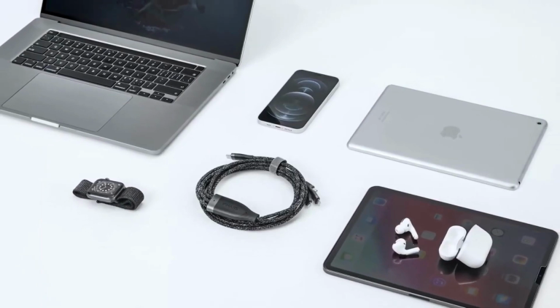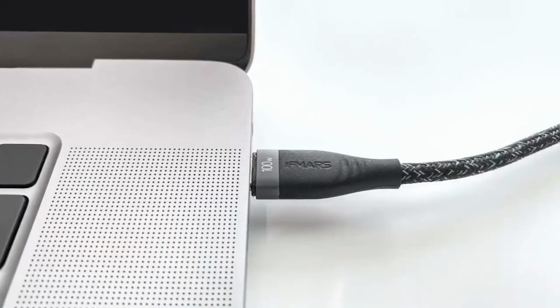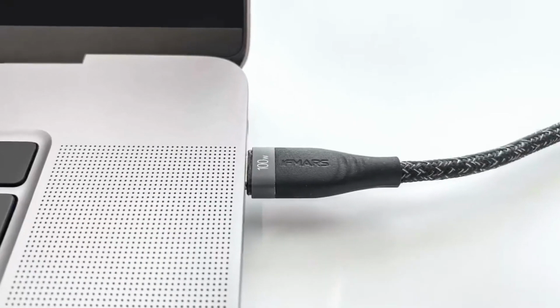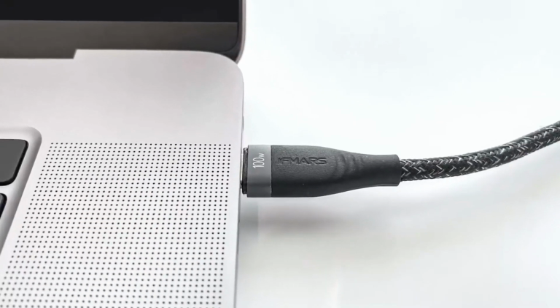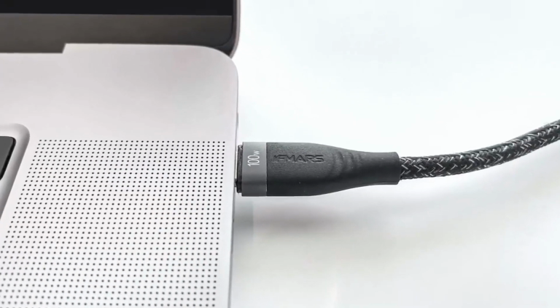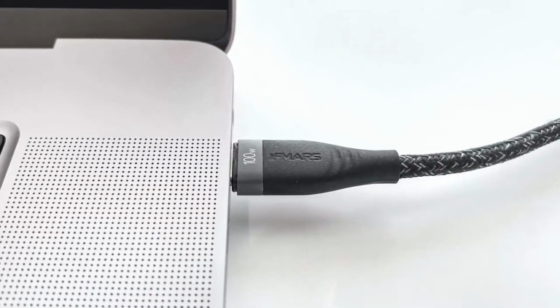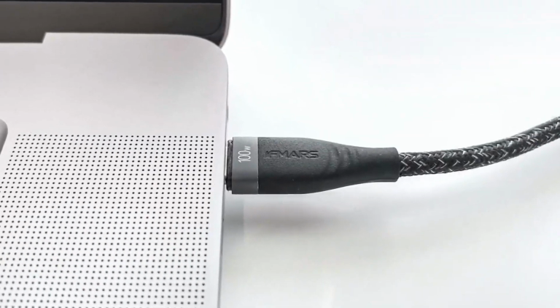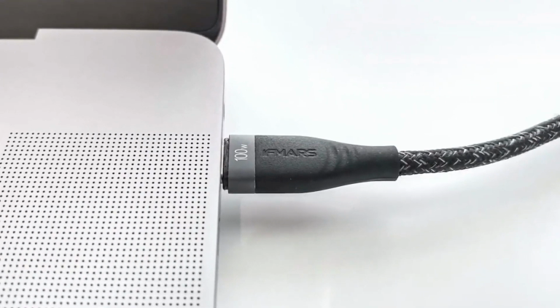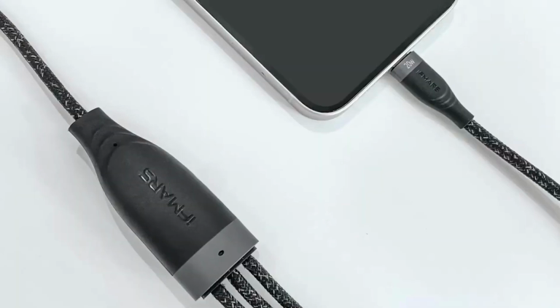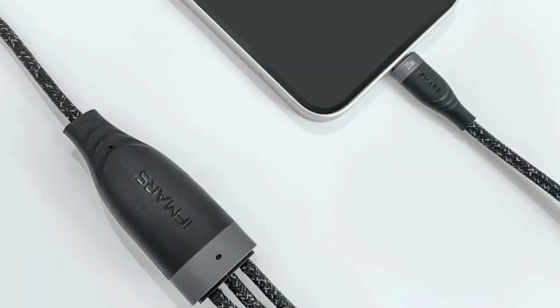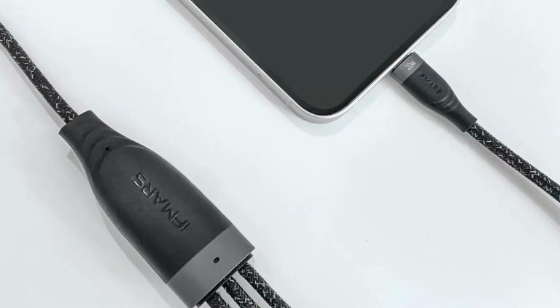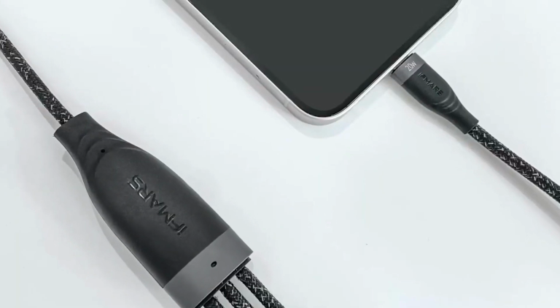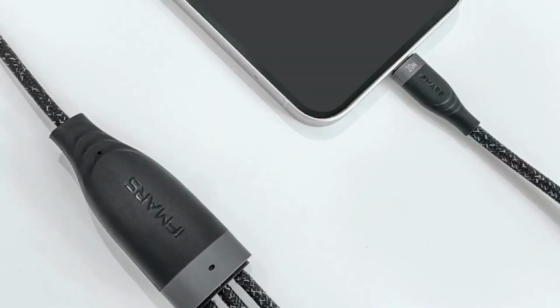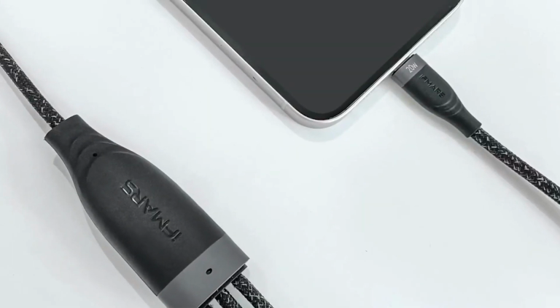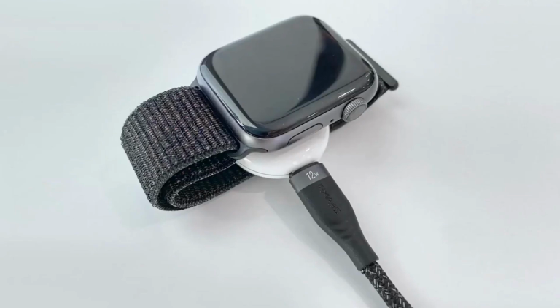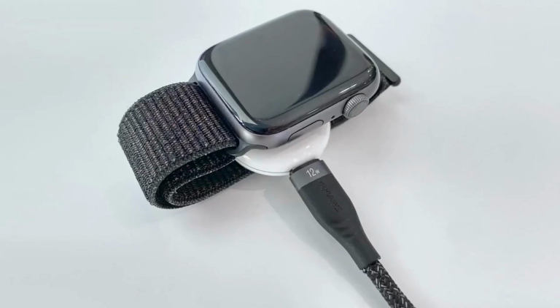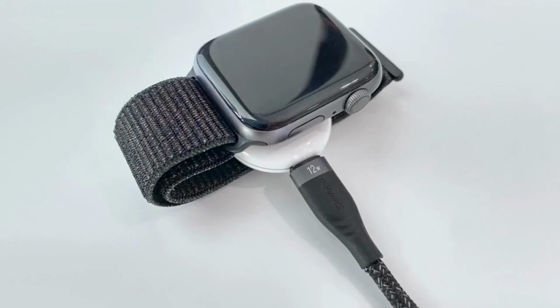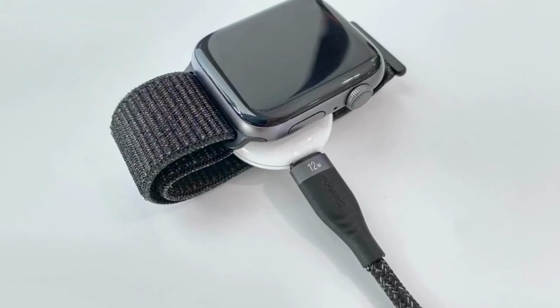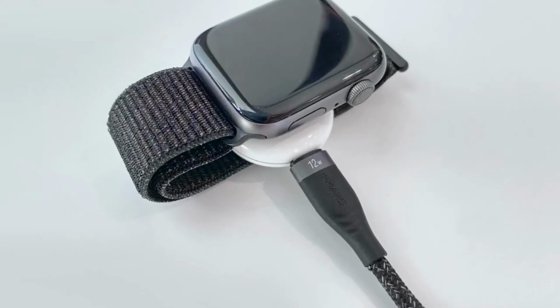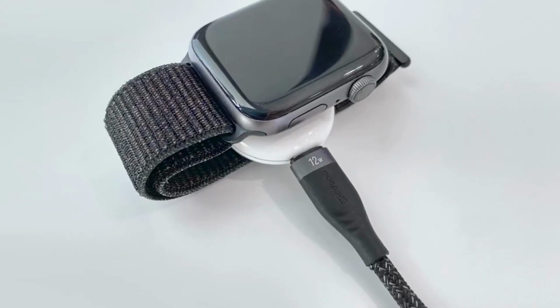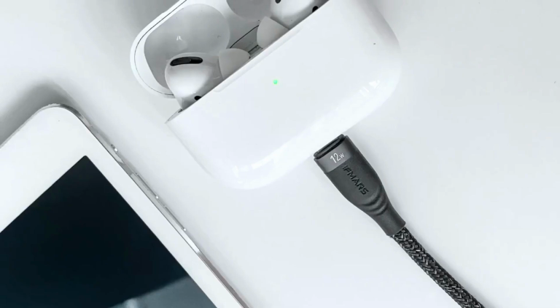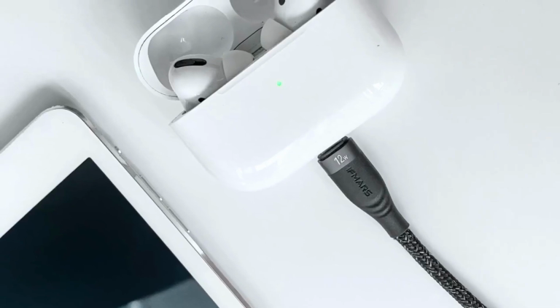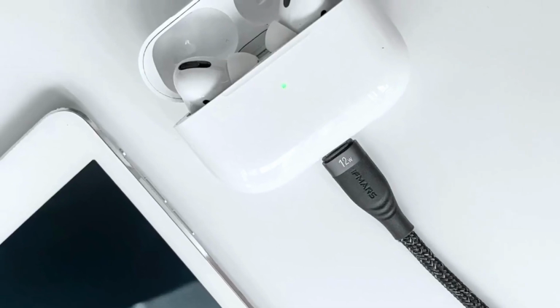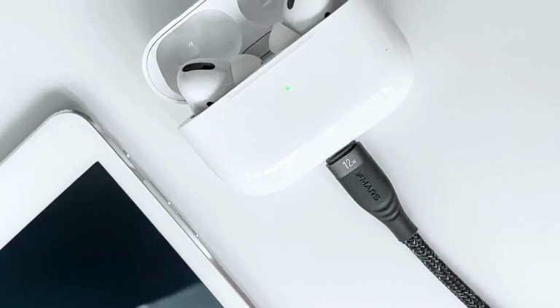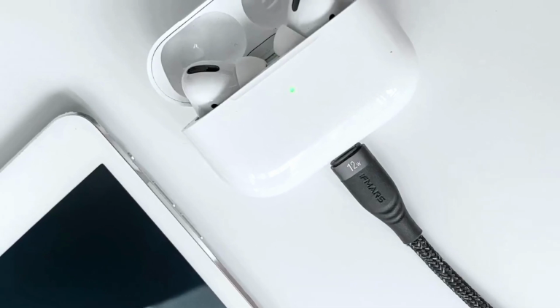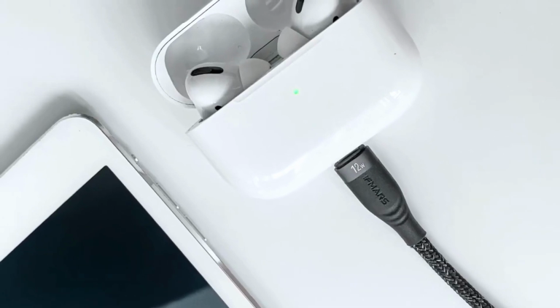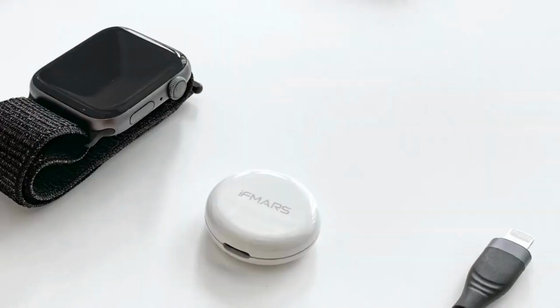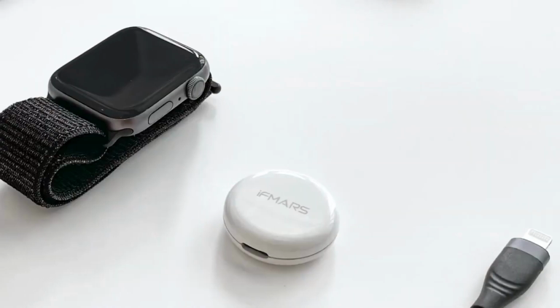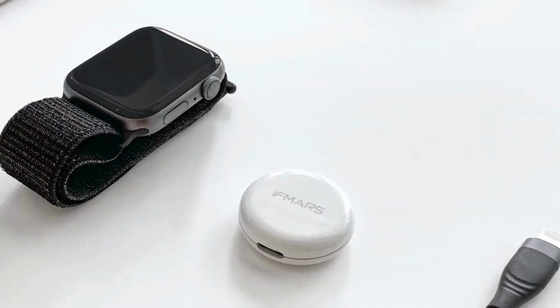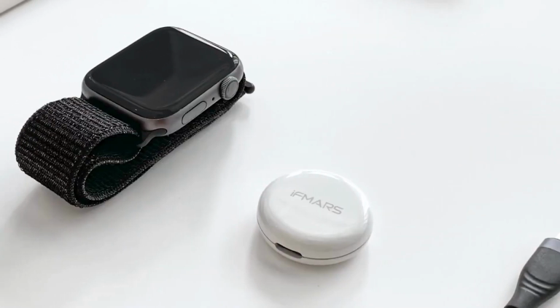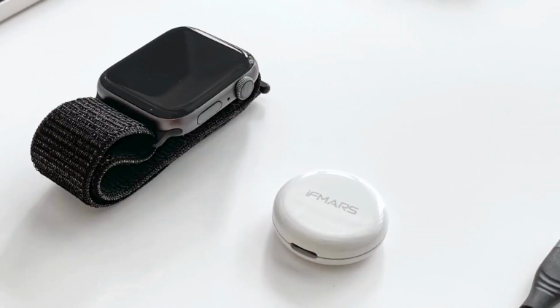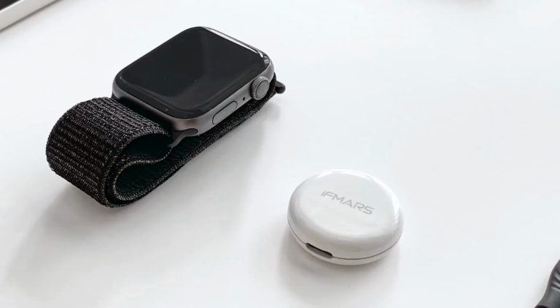Magic Cable is compatible with MacBook Pro, iPad Pro, a smartphone, iPhone, a mobile device, AirPods, and Apple Watch — all at the same time.